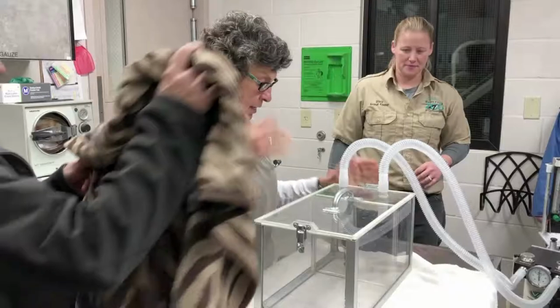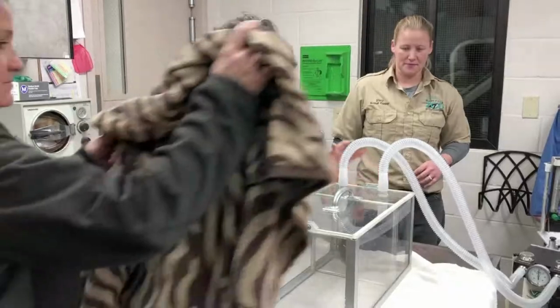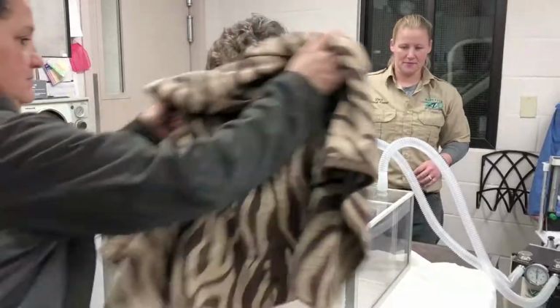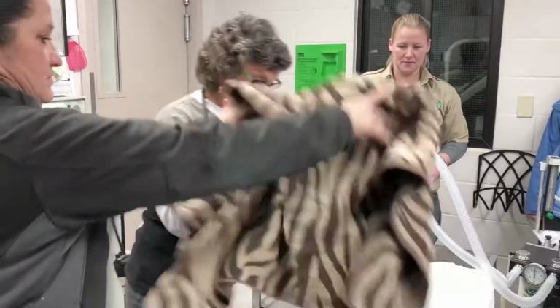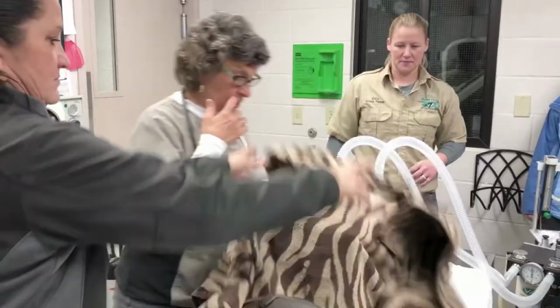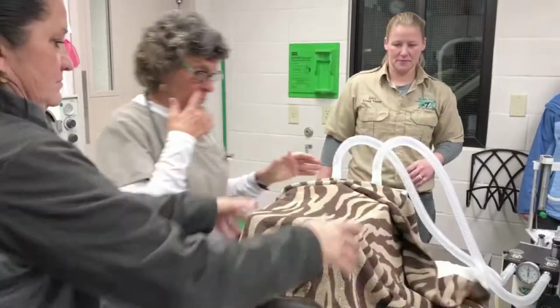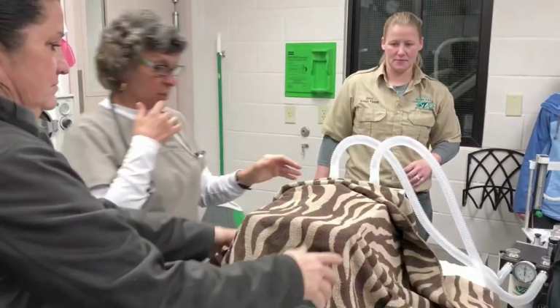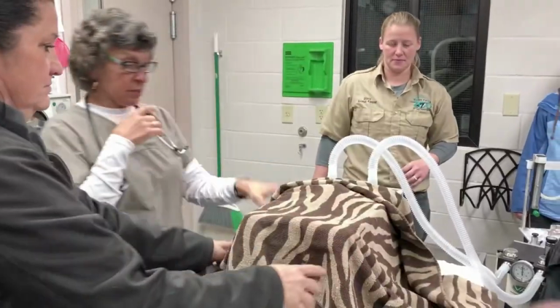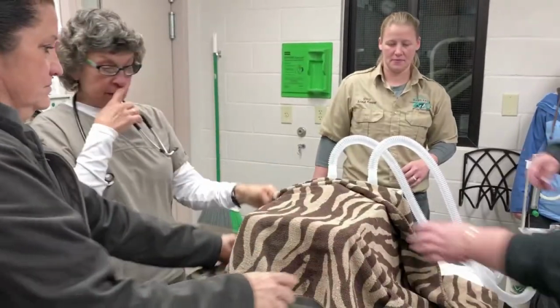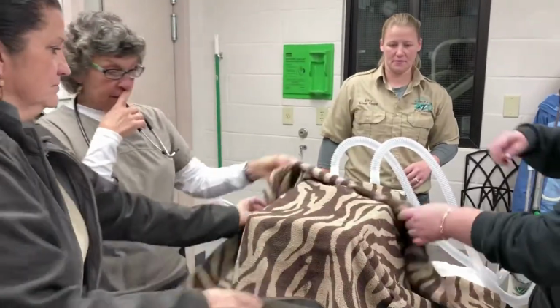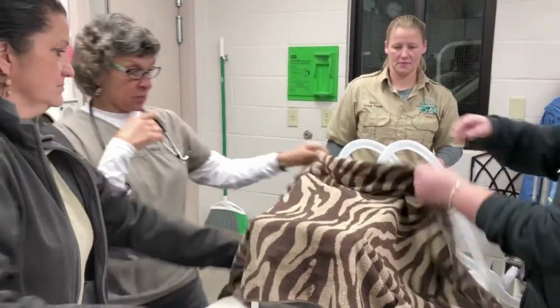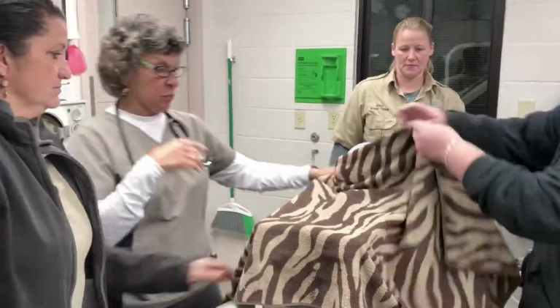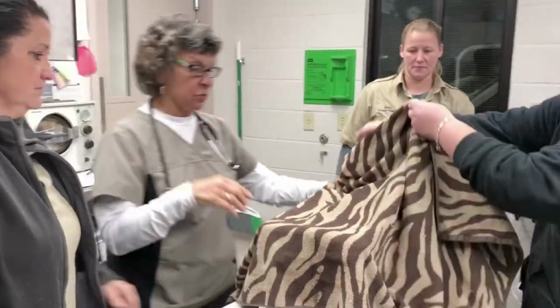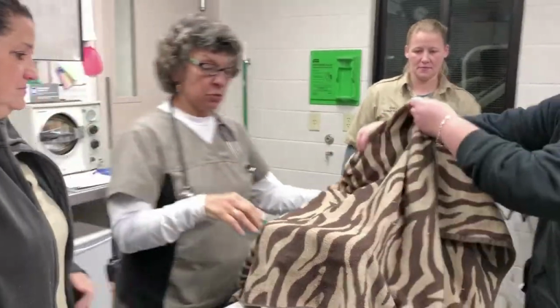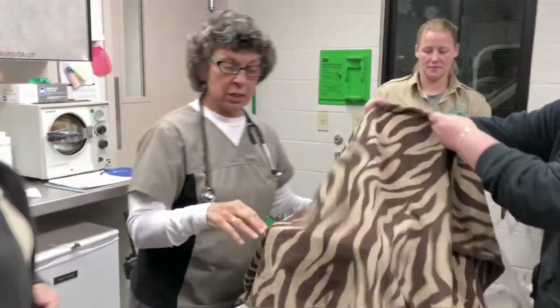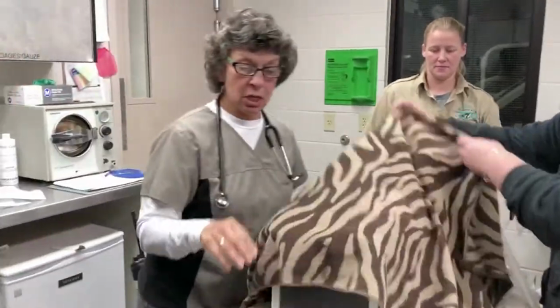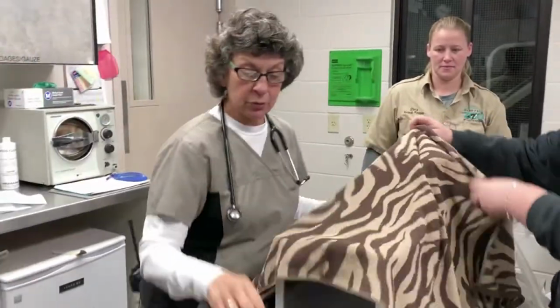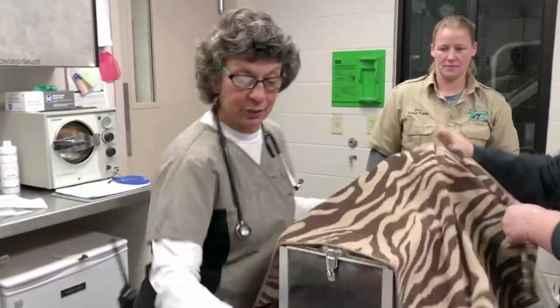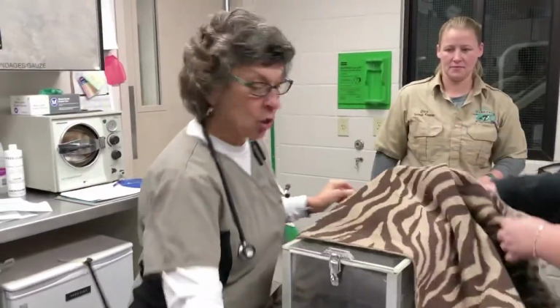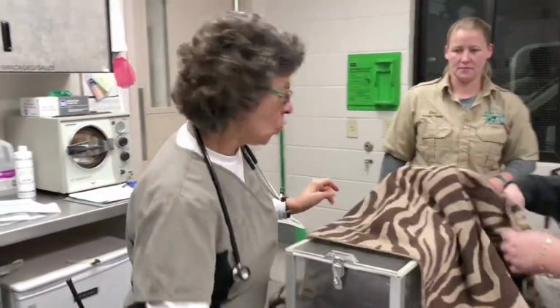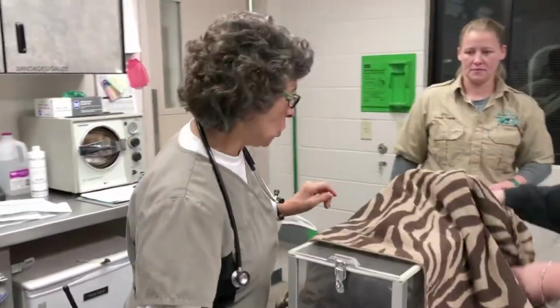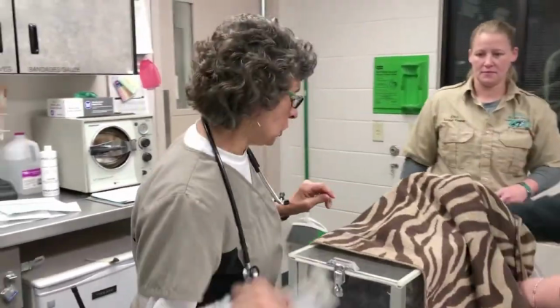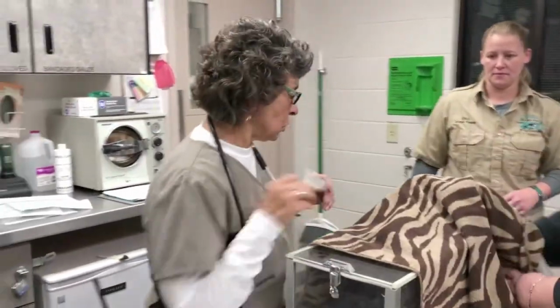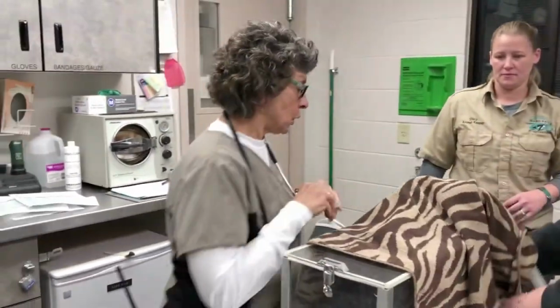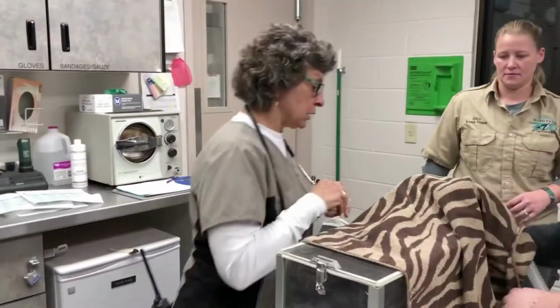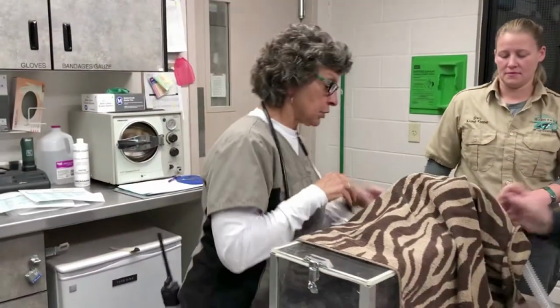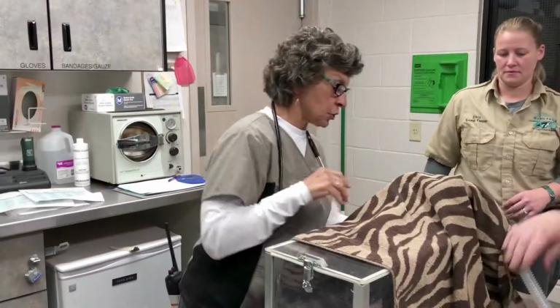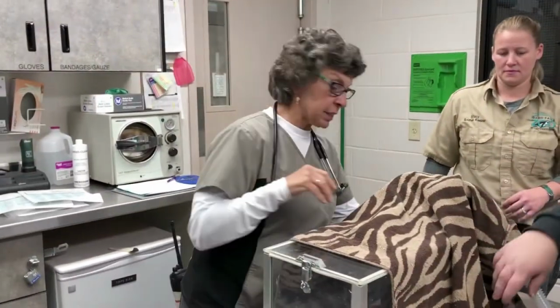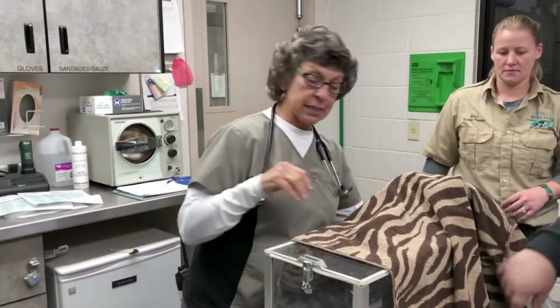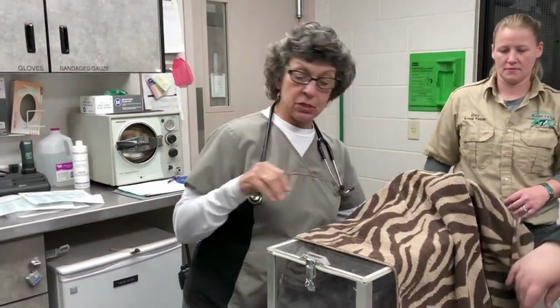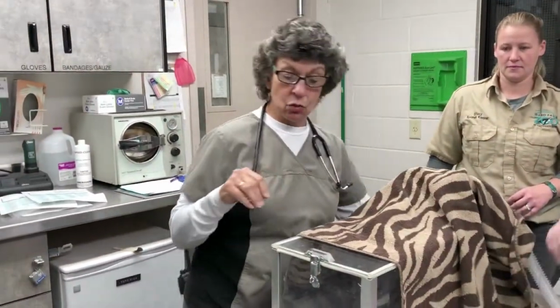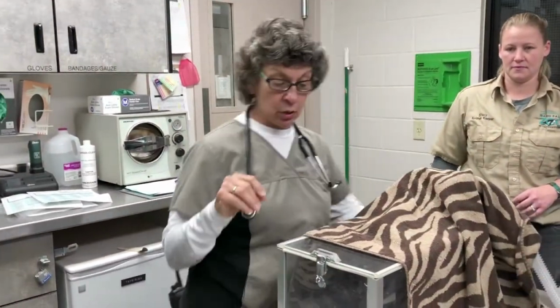These squirrels, unlike our squirrels, do not tolerate the cold. She is indoors.